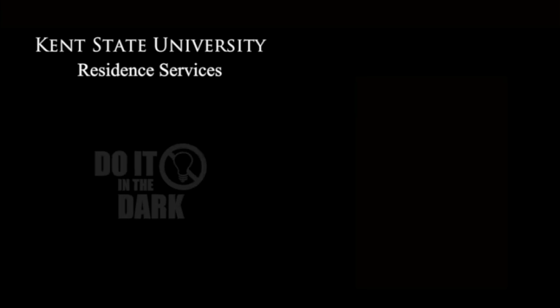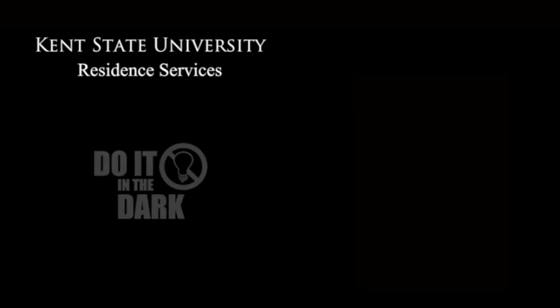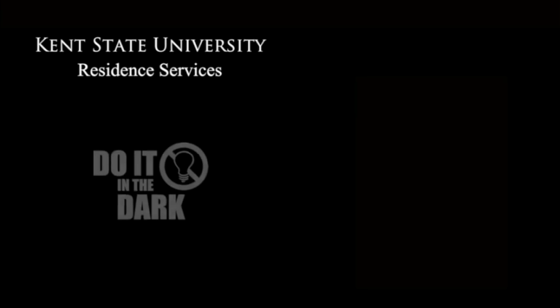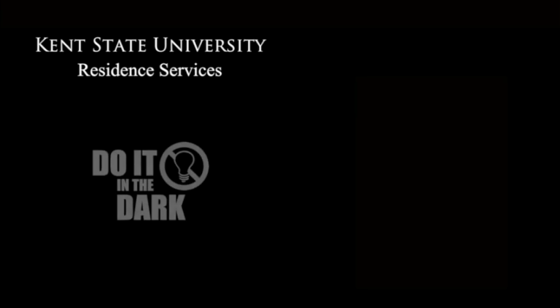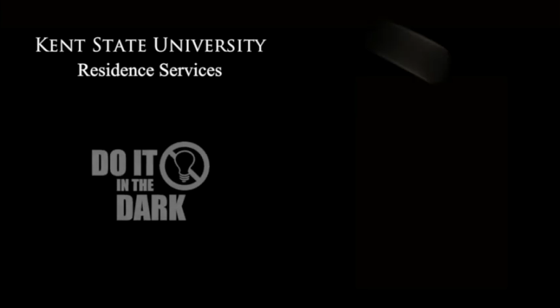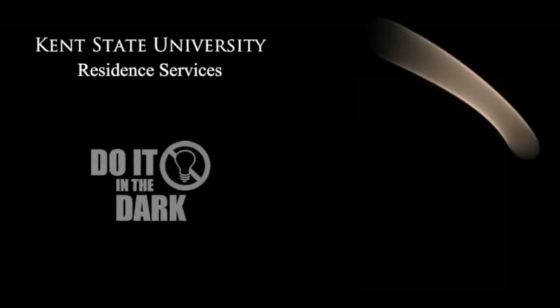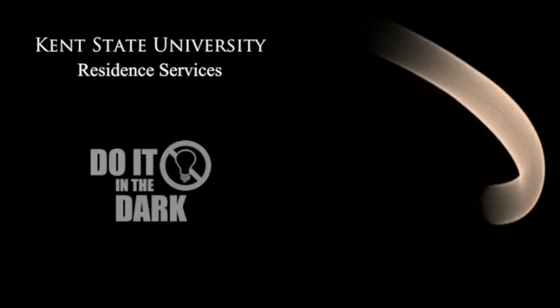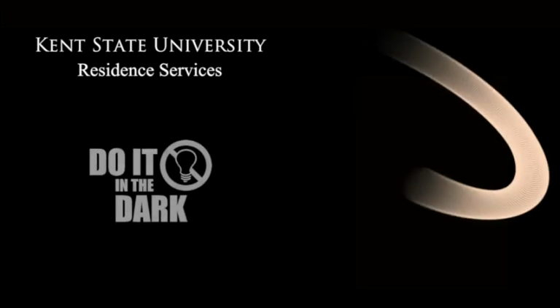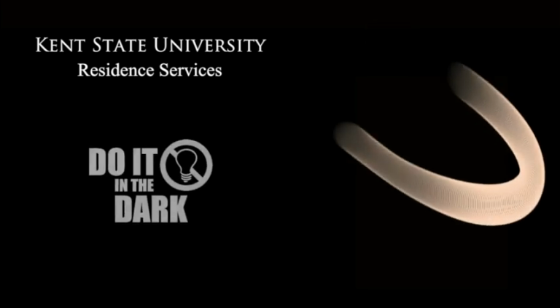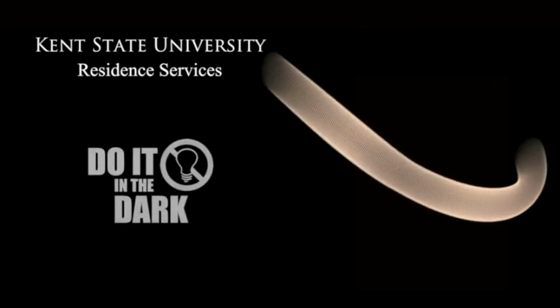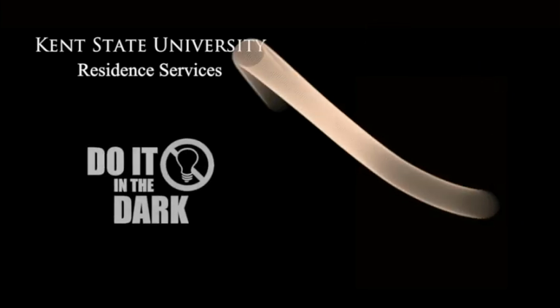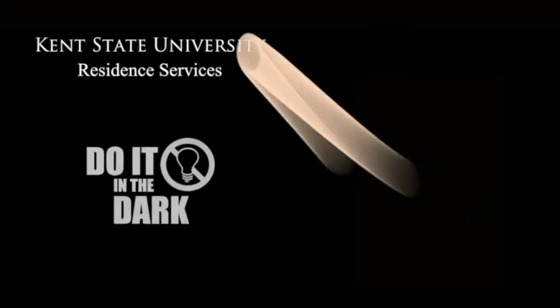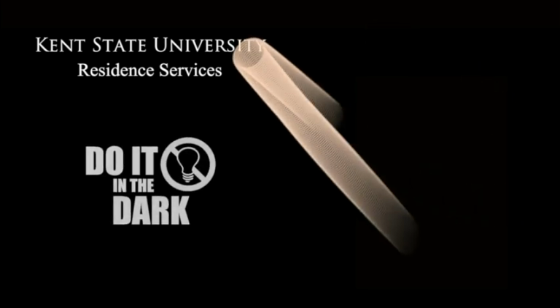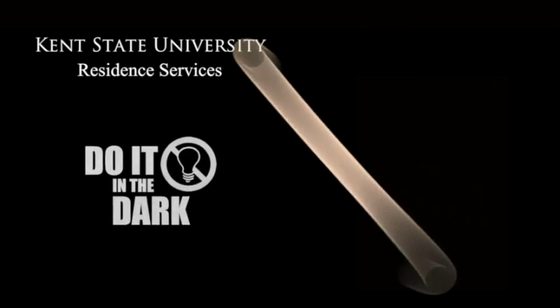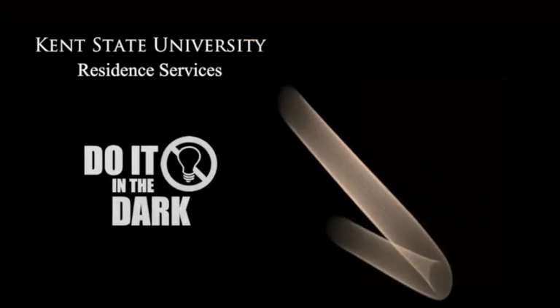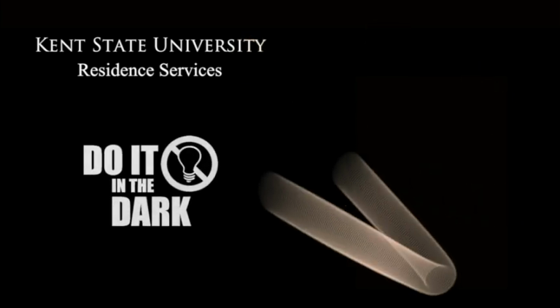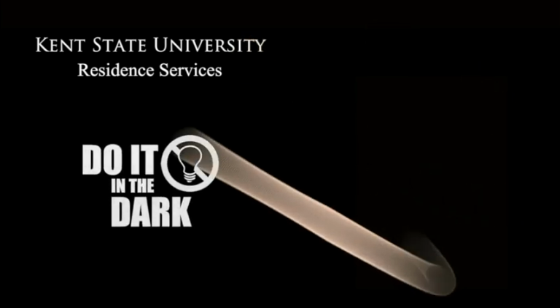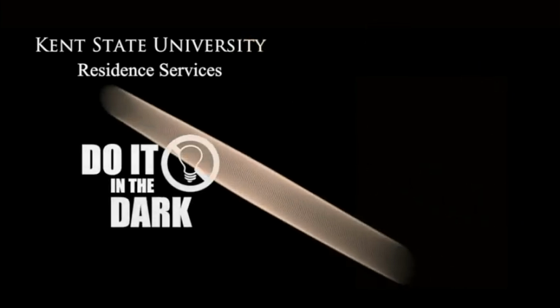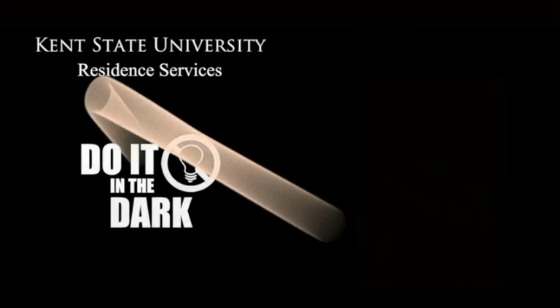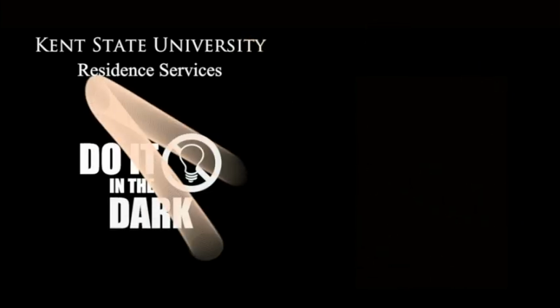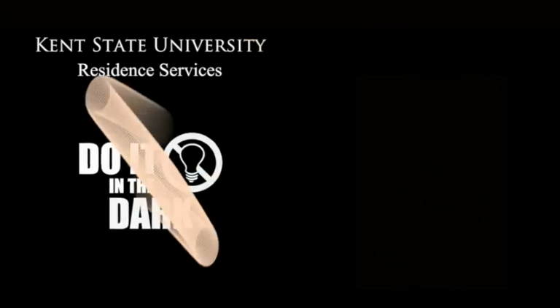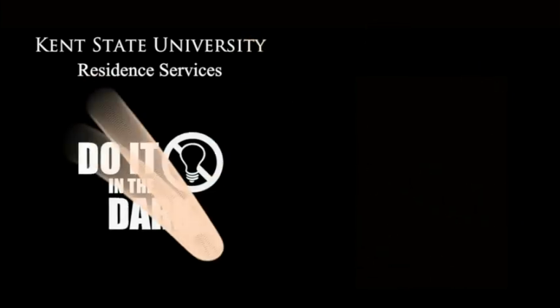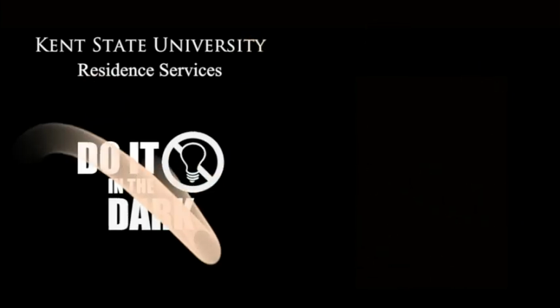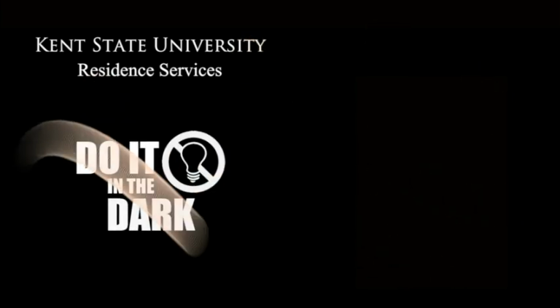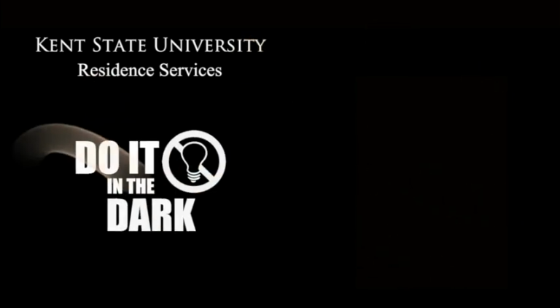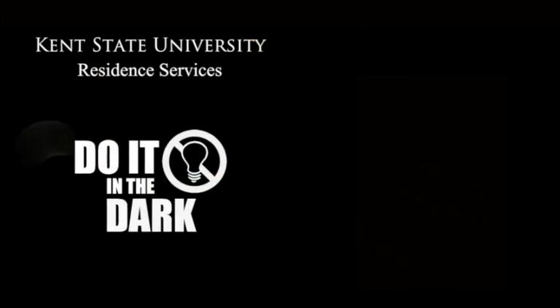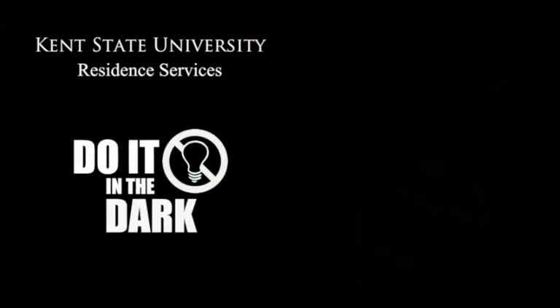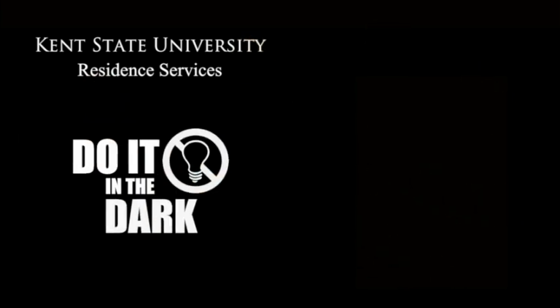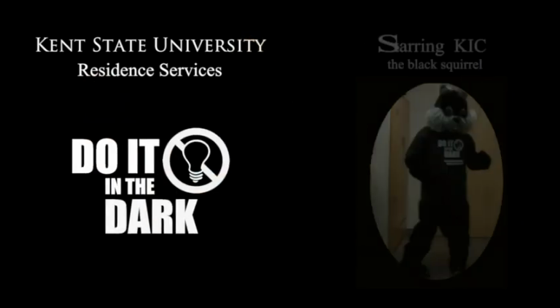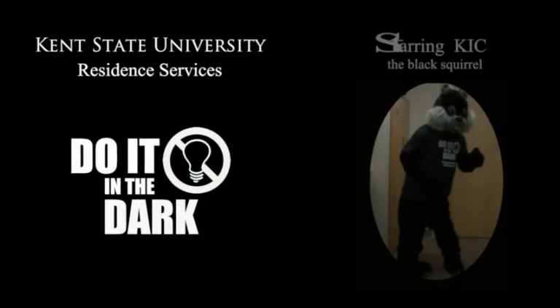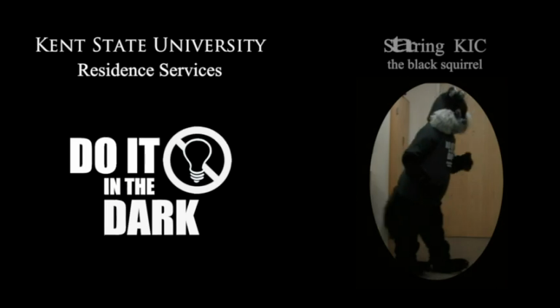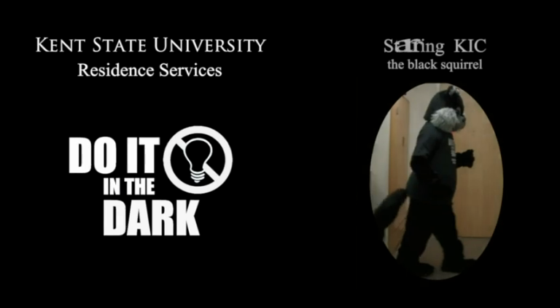Do It In The Dark presents ways to help save energy in your residence hall or apartment. Star and Kick.